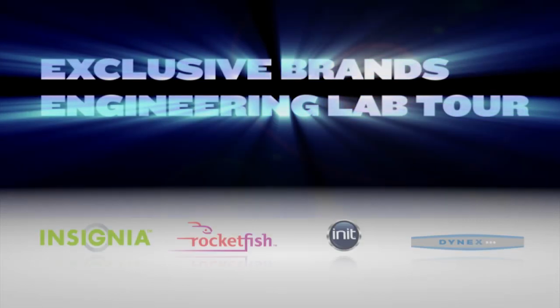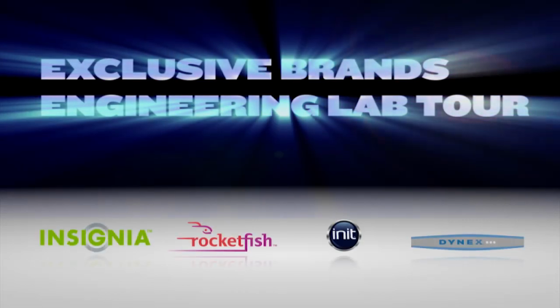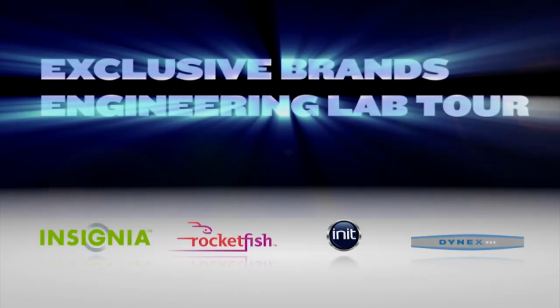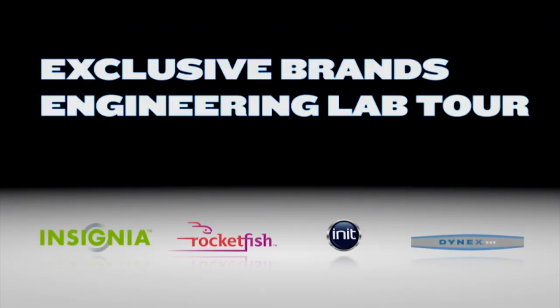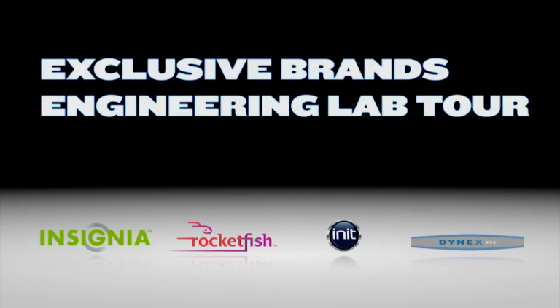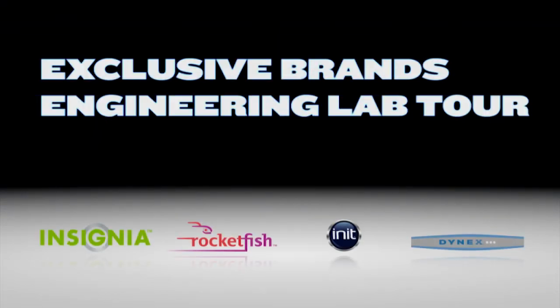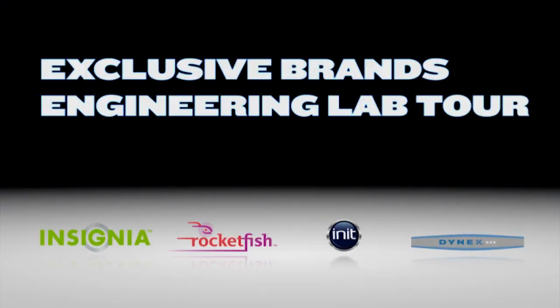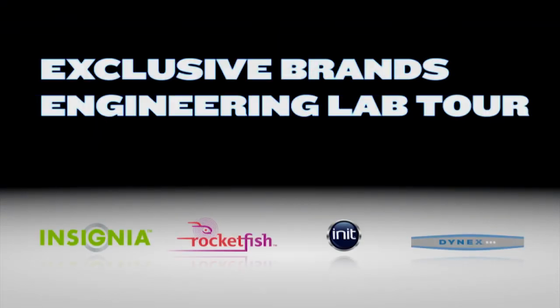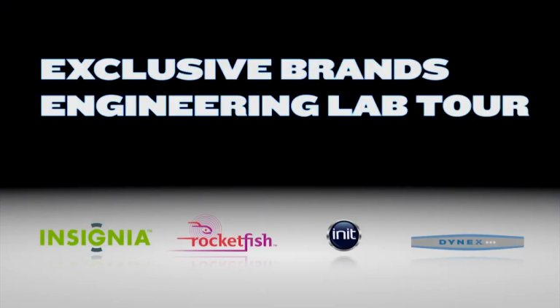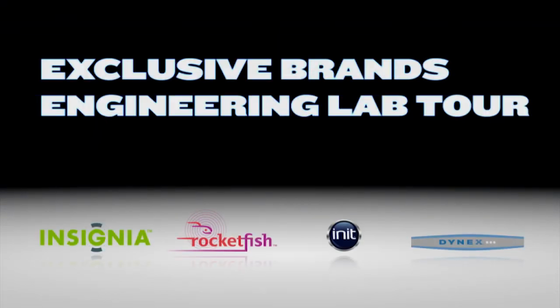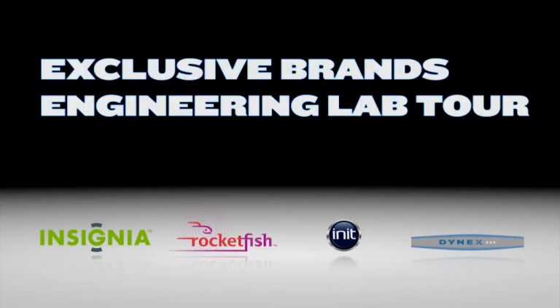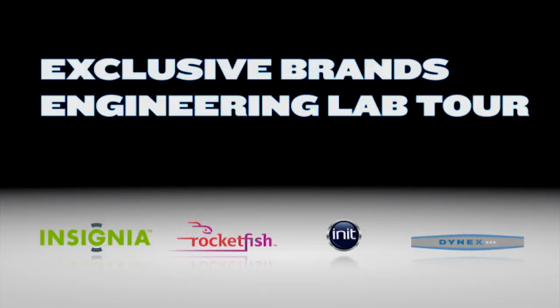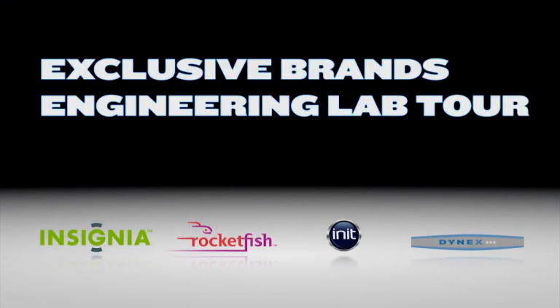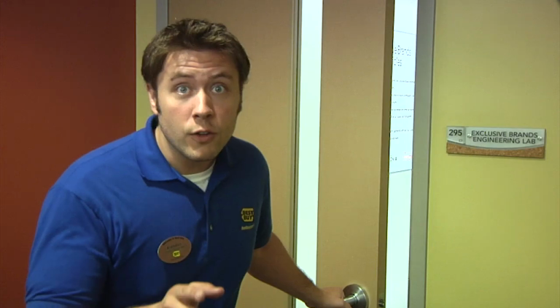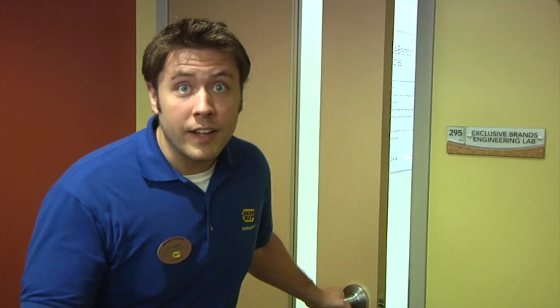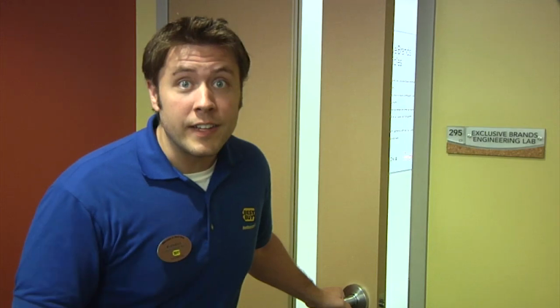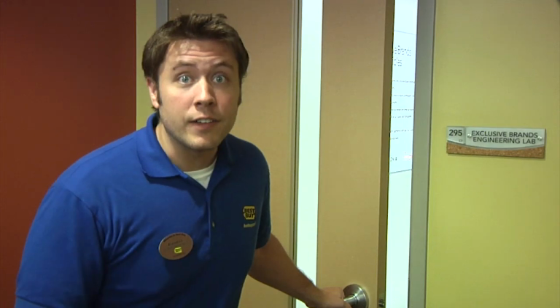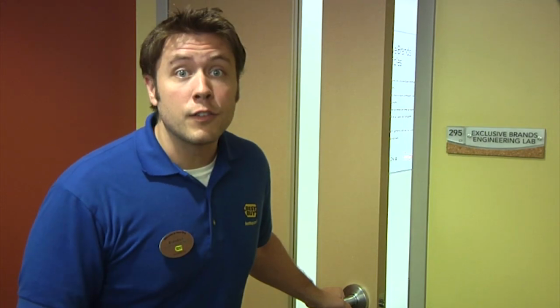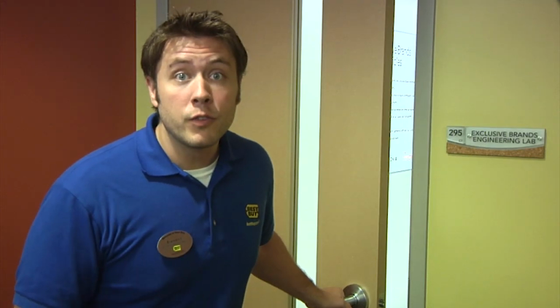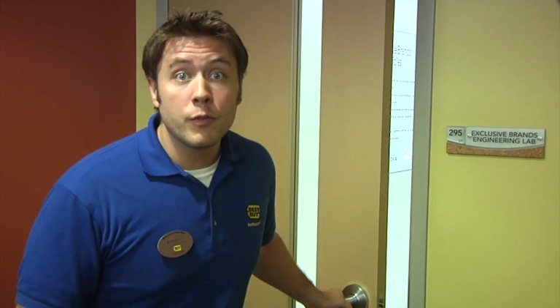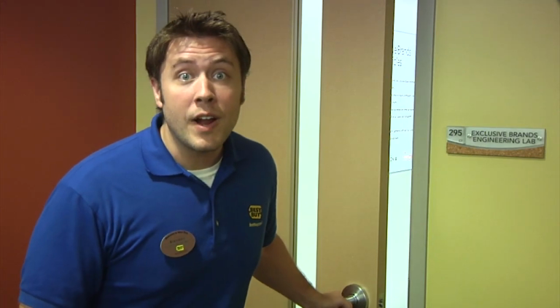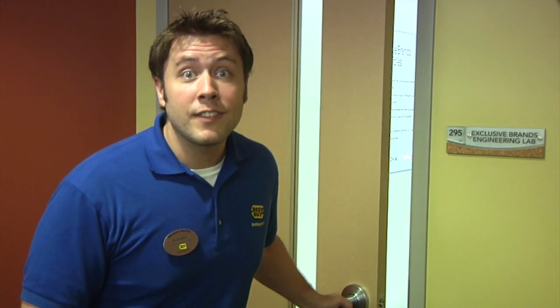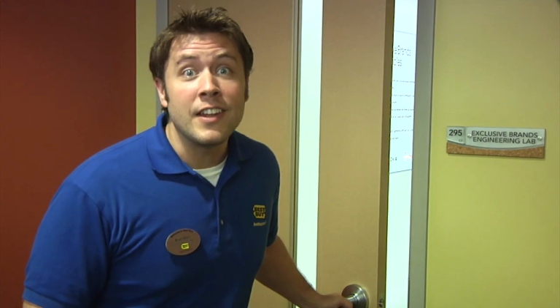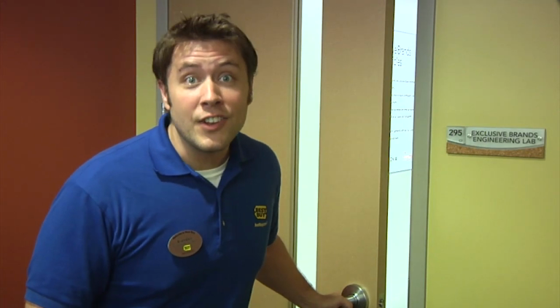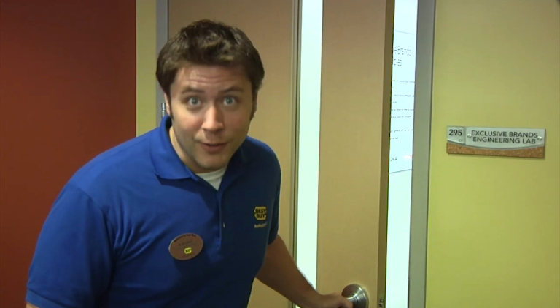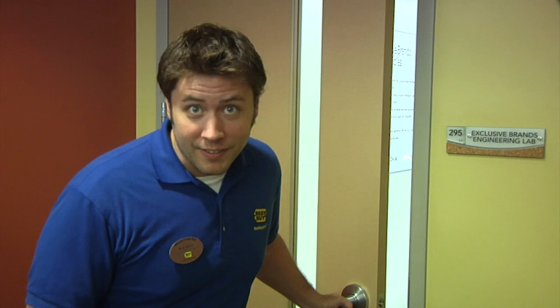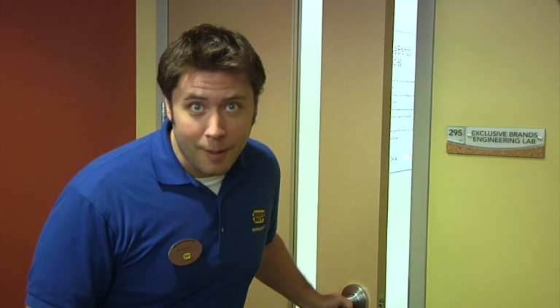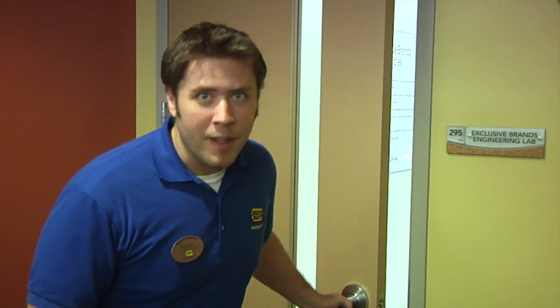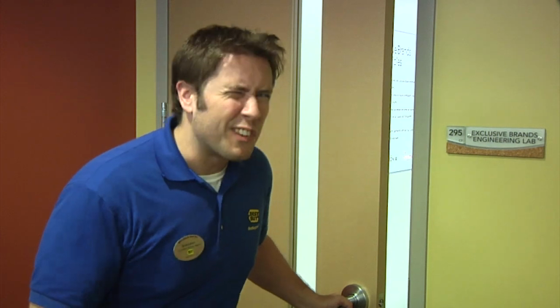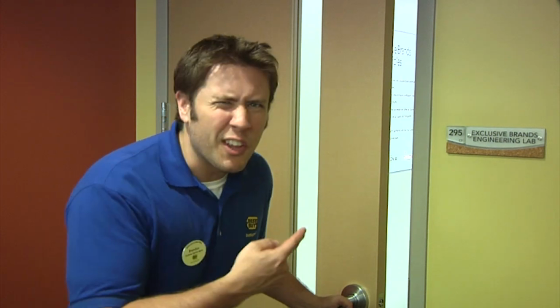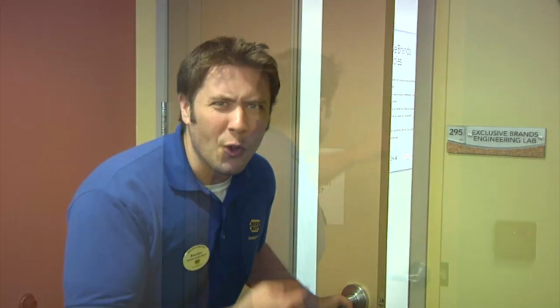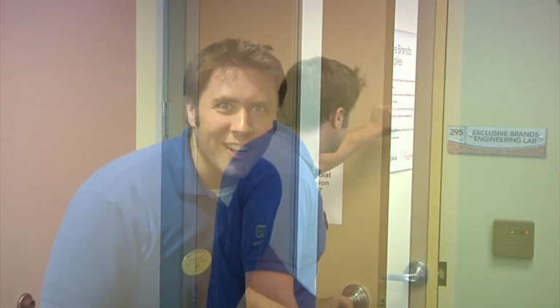Hi, this is Brendan here and we're going to give you a quick look at the Exclusive Brands Engineering Lab. Let's take a look.